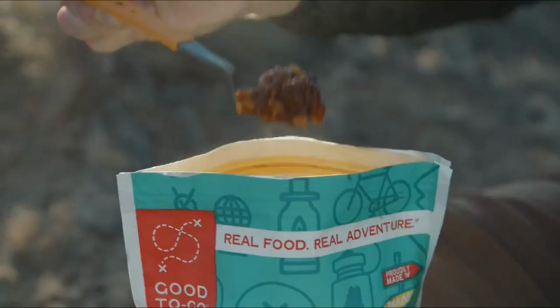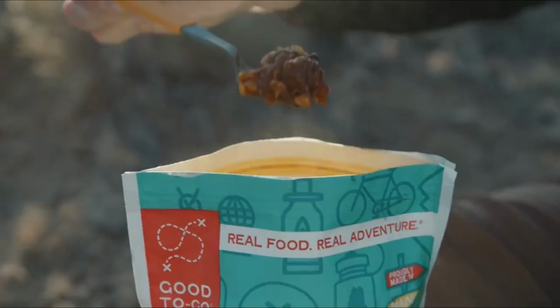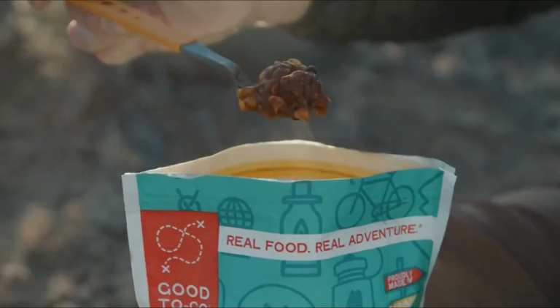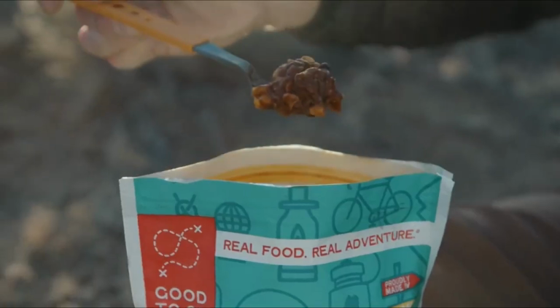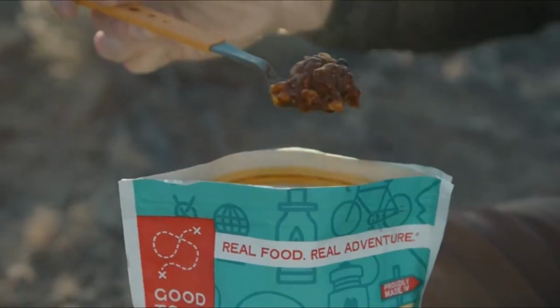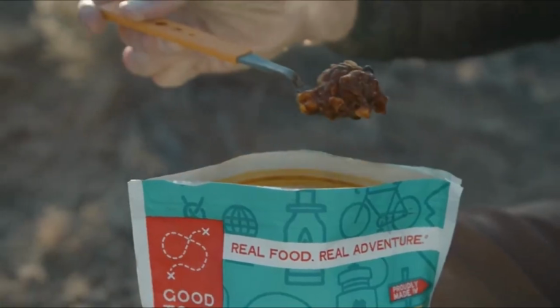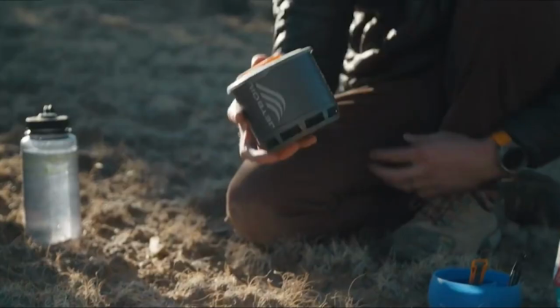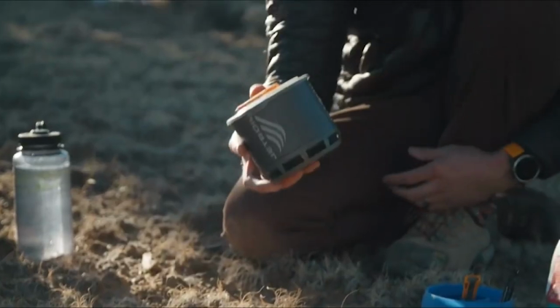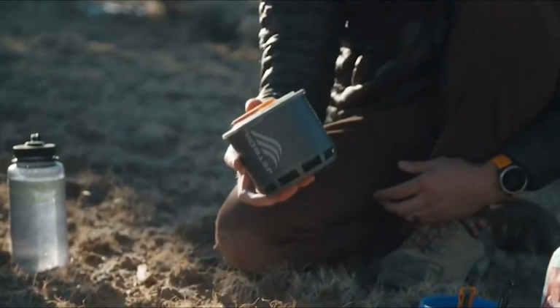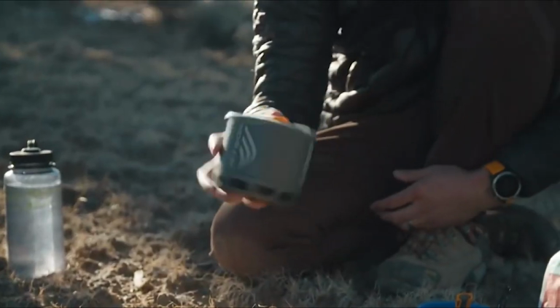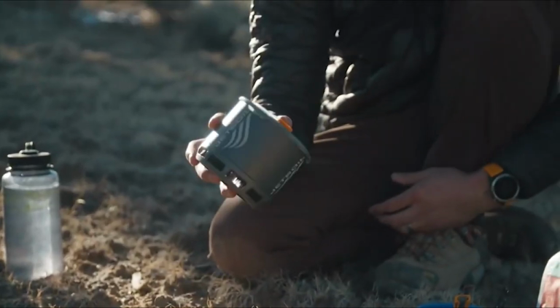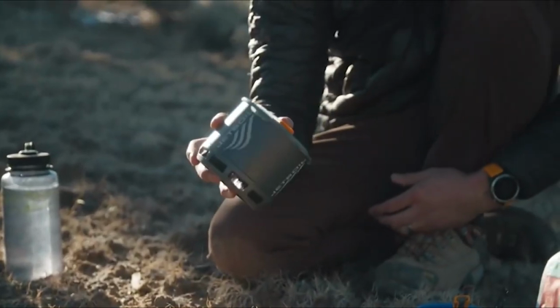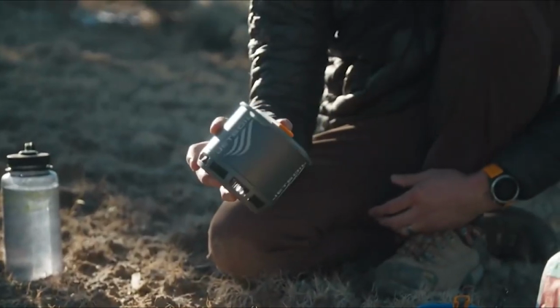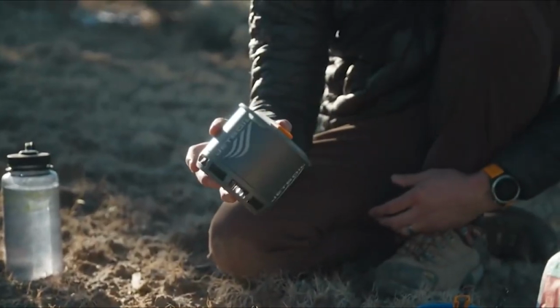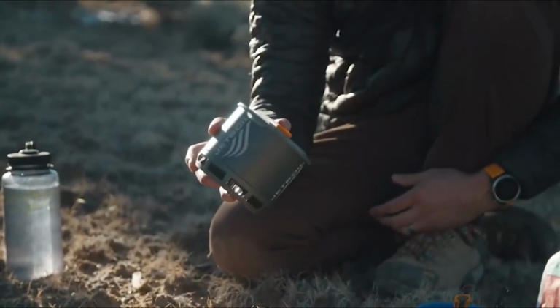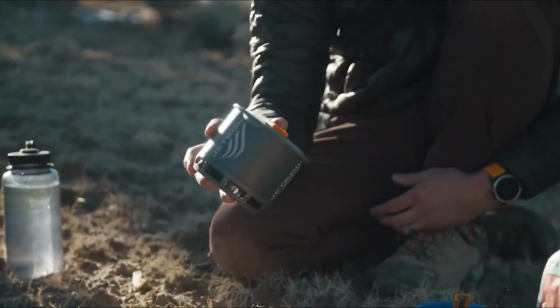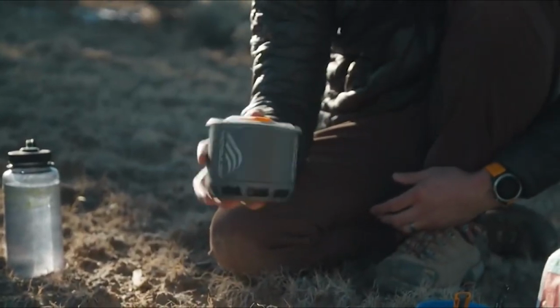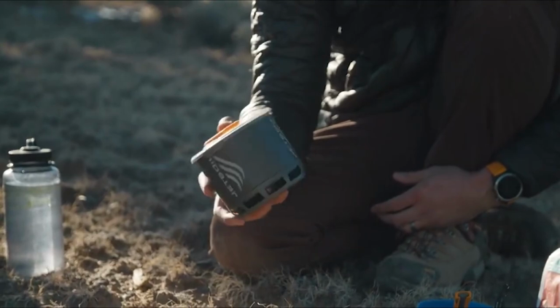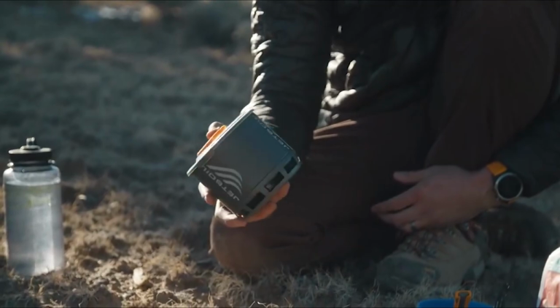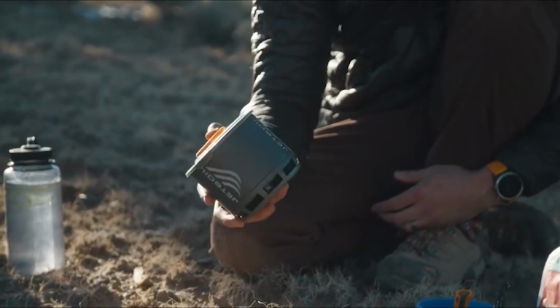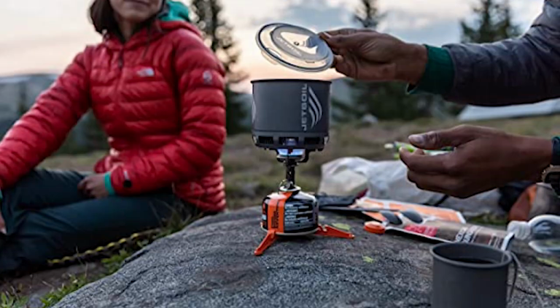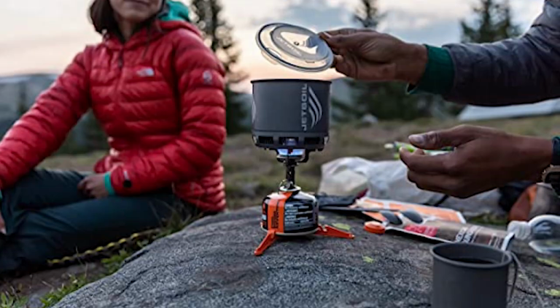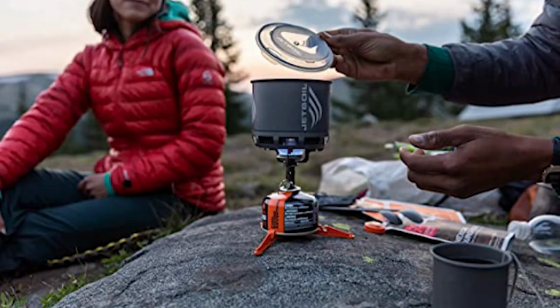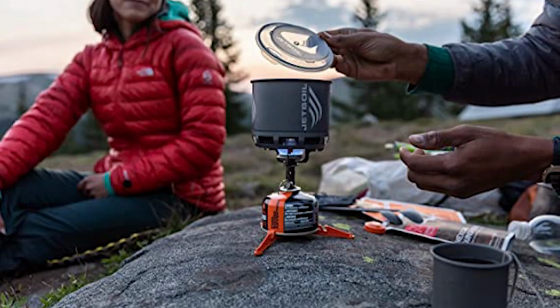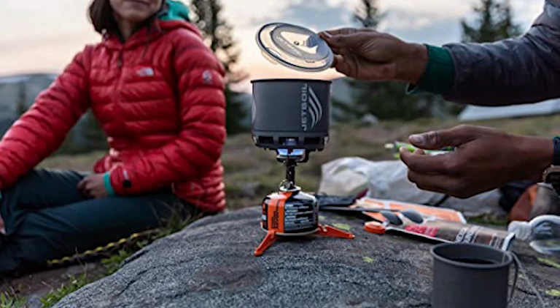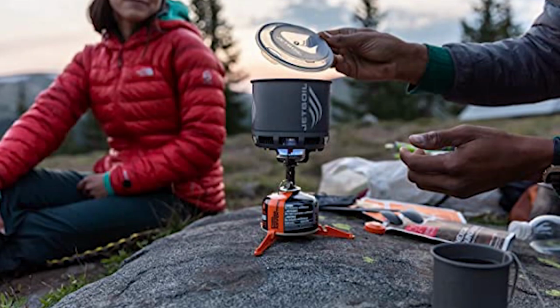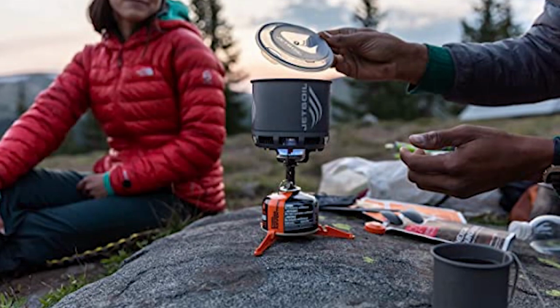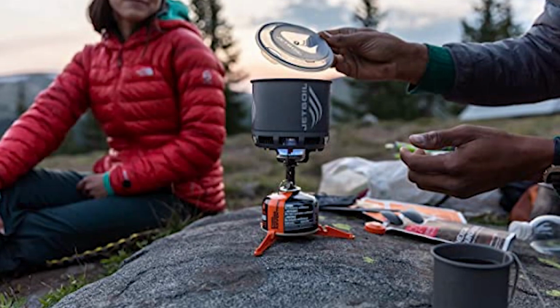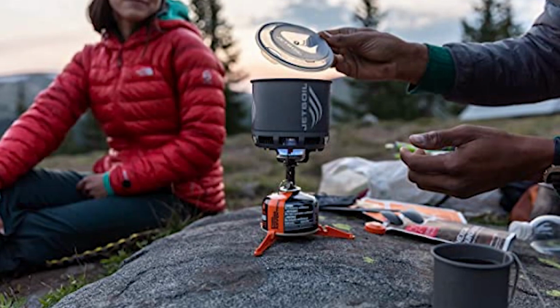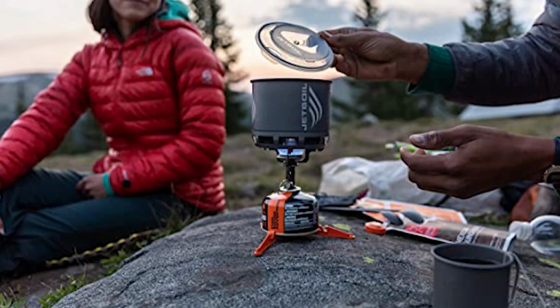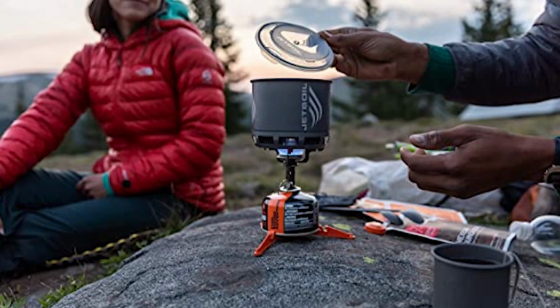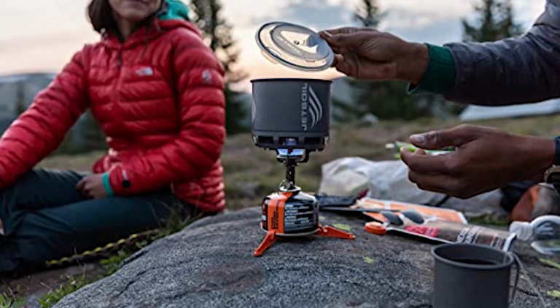It's important to consider what food you want to prepare while outdoors and get a stove that makes sense. The Jetboil Stash prioritizes packability and weight above all else, which is perfect for most outdoor trips when you need to boil water quickly. It's easy to use, sturdy, and has some neat features that make a lot of sense for outdoorsmen.